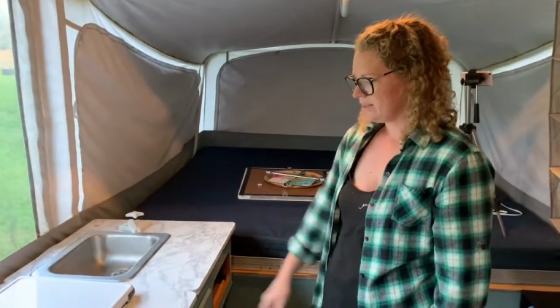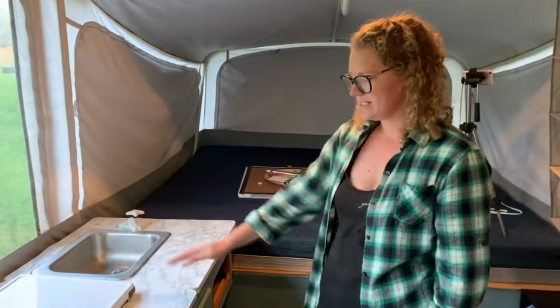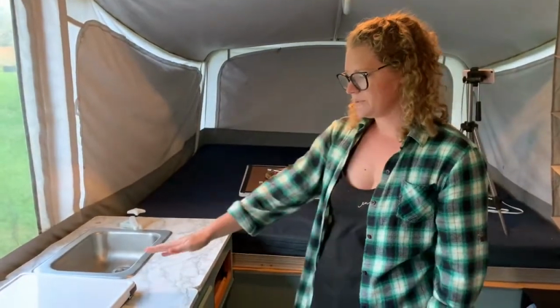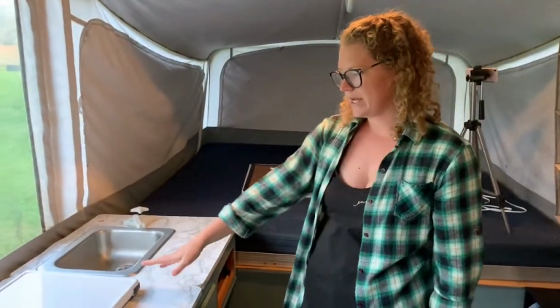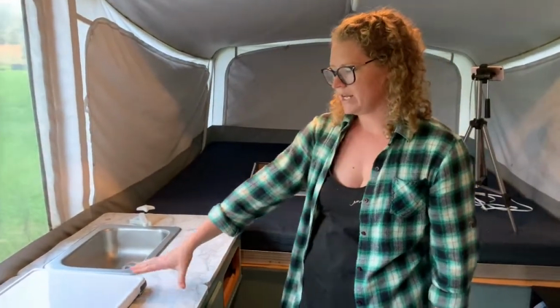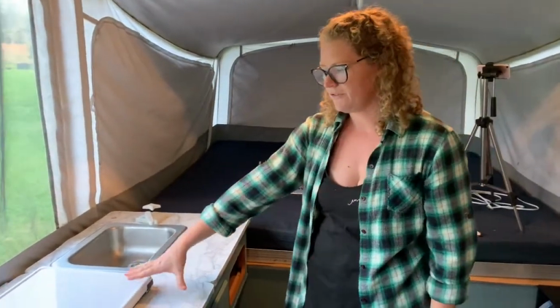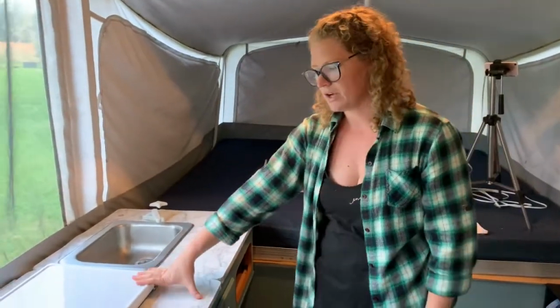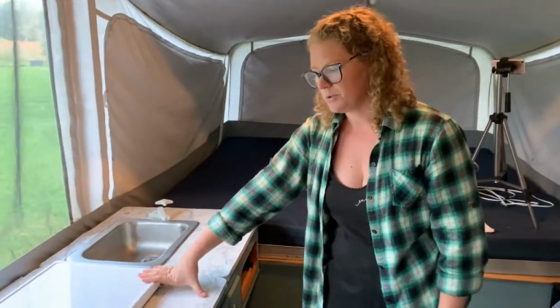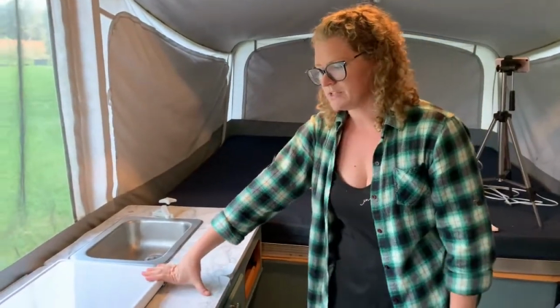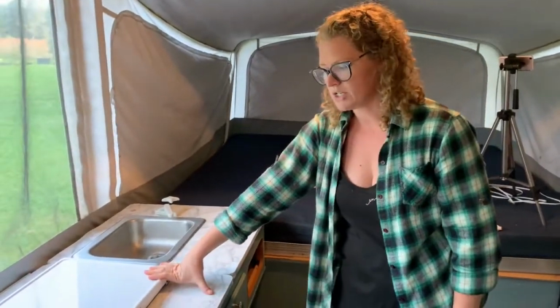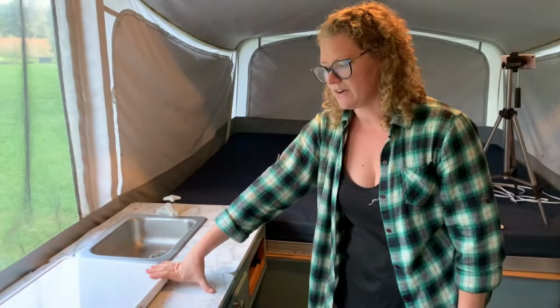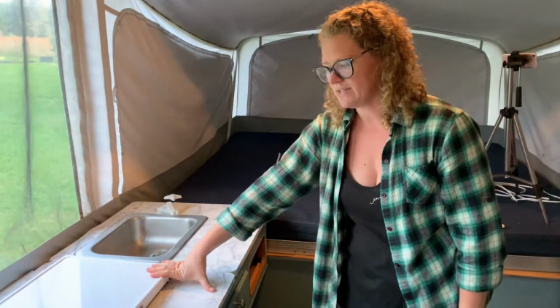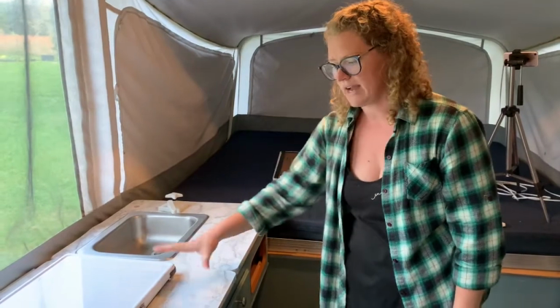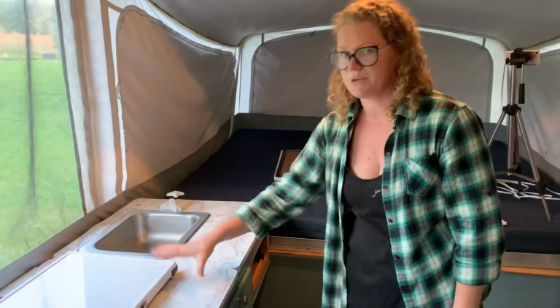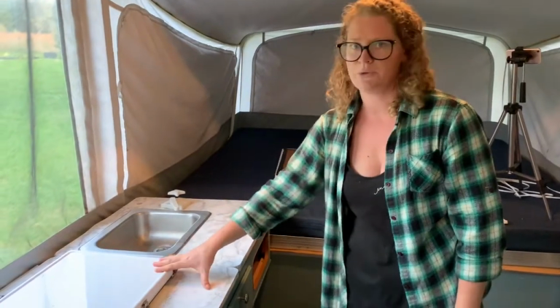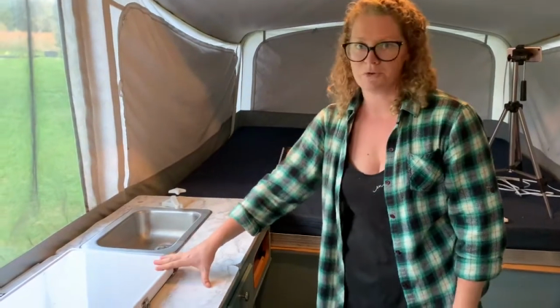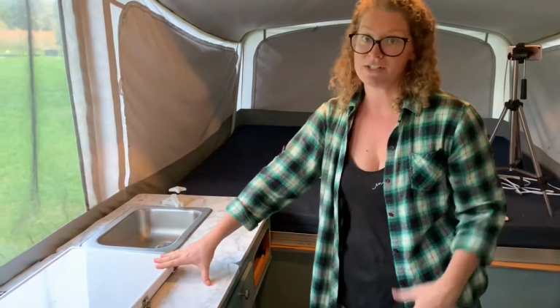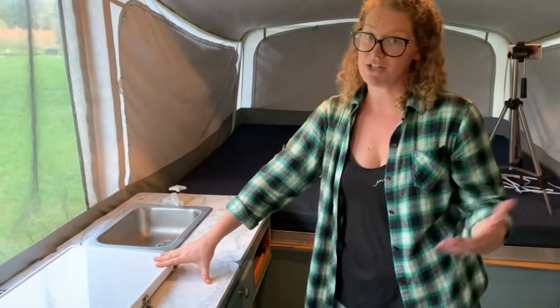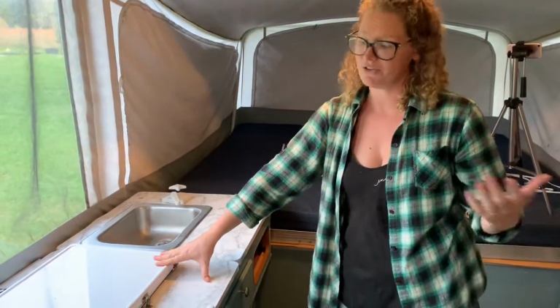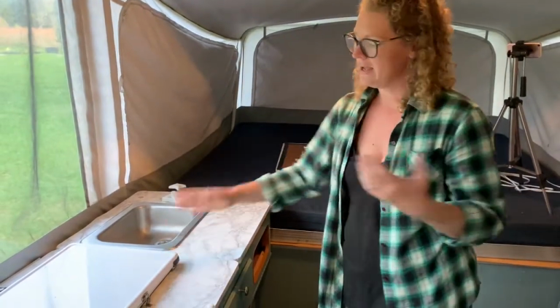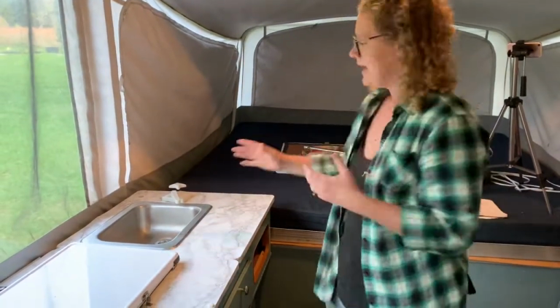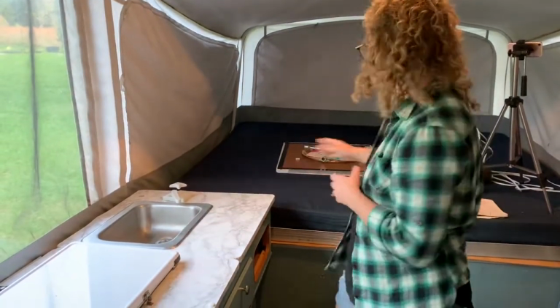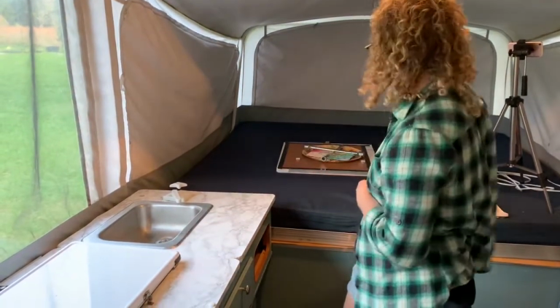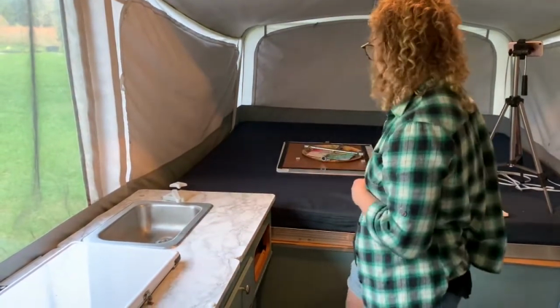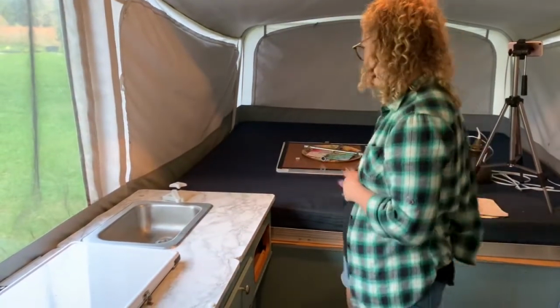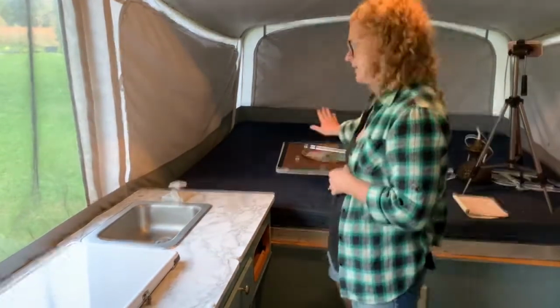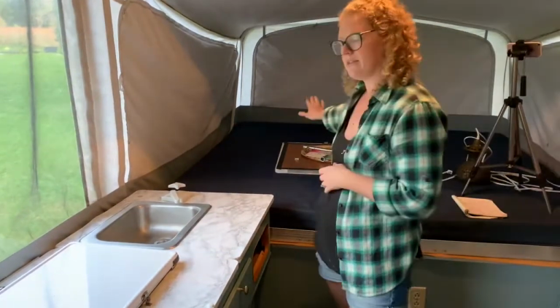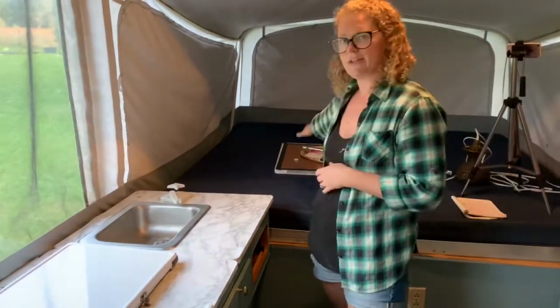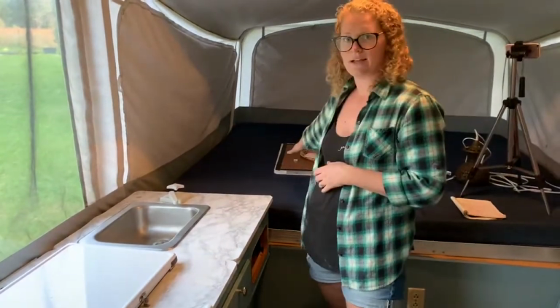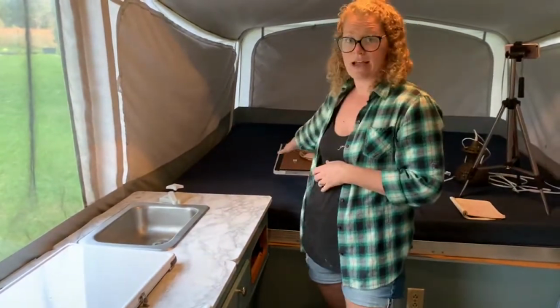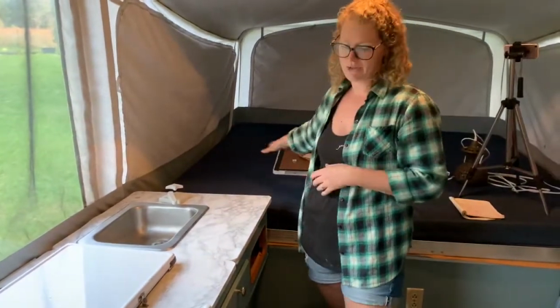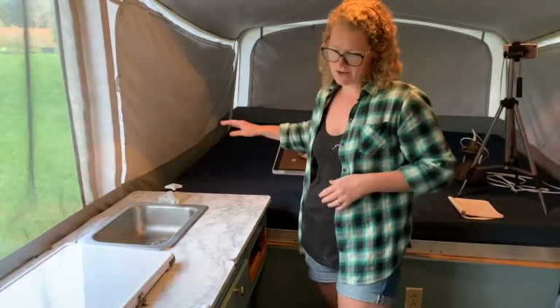This is when, if you're going to move the stove outside, you would remove the stove and replace it with the countertop.